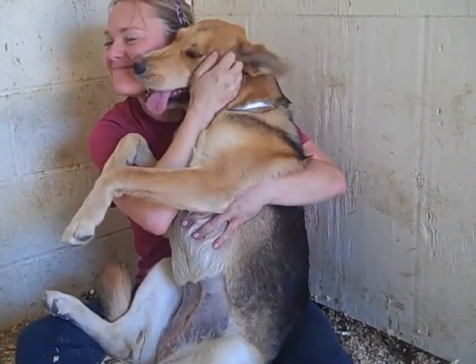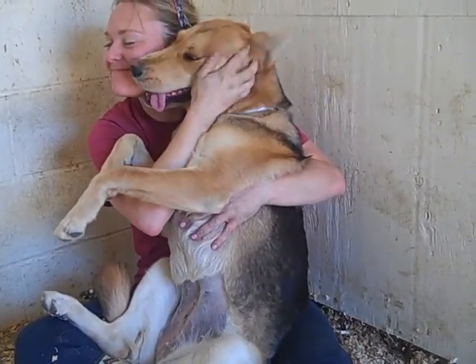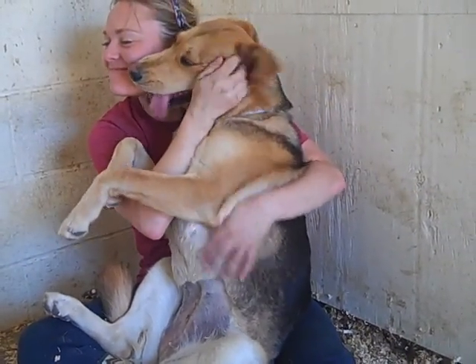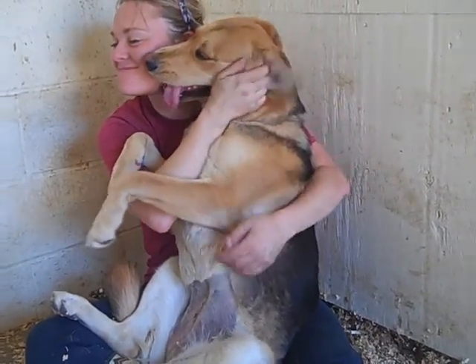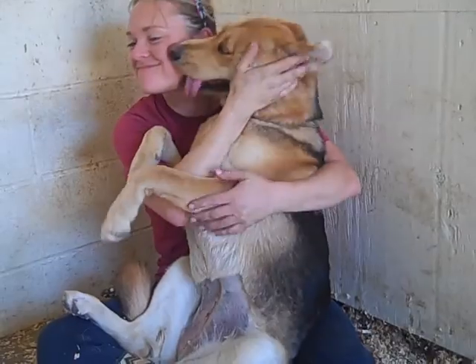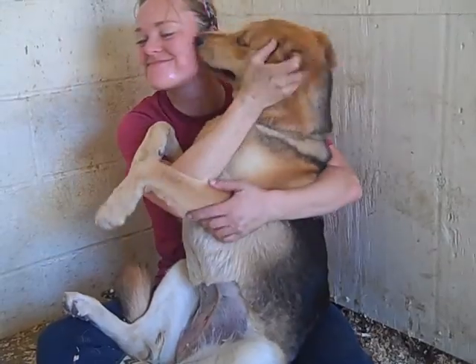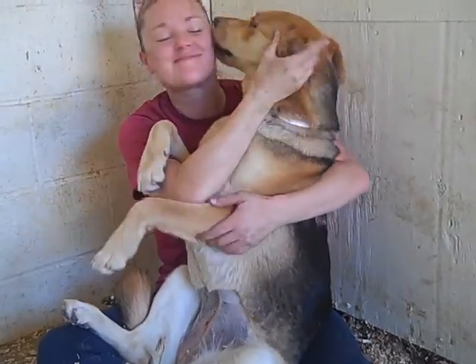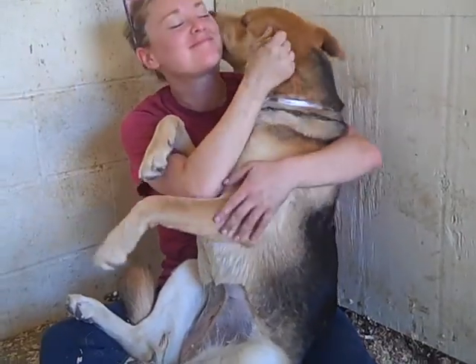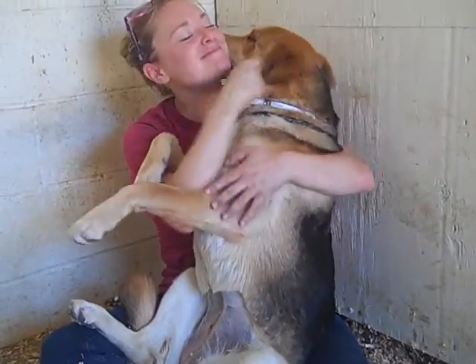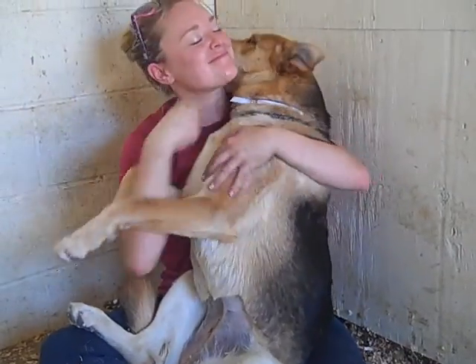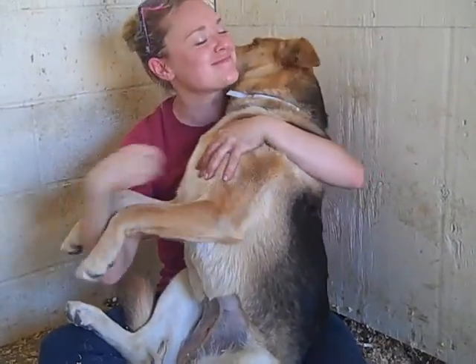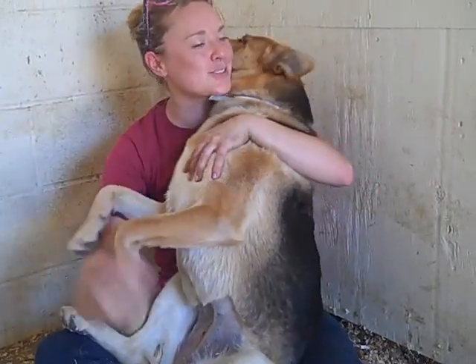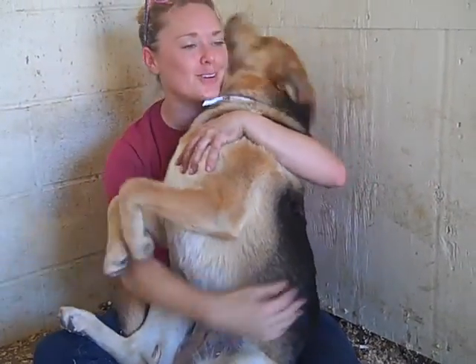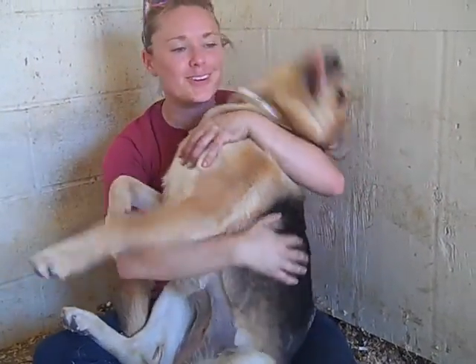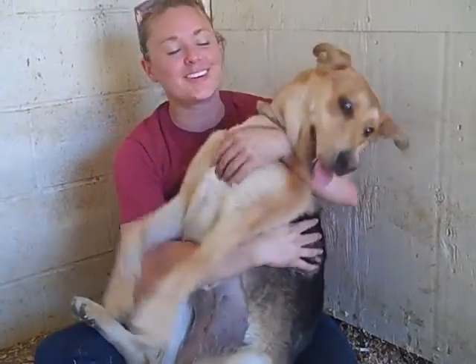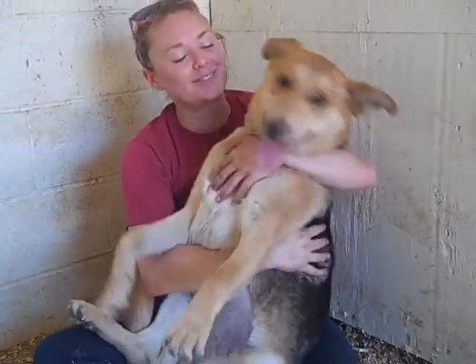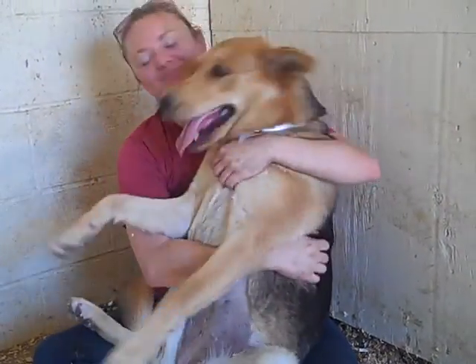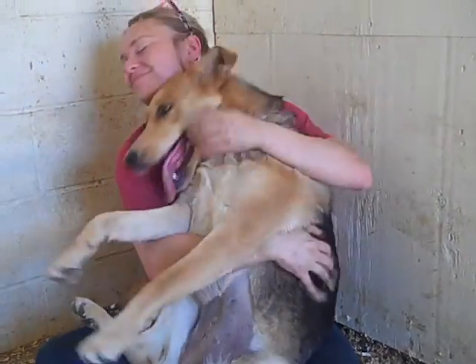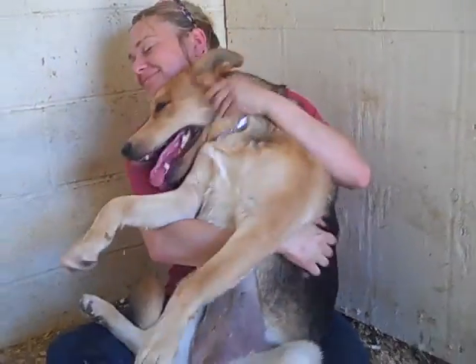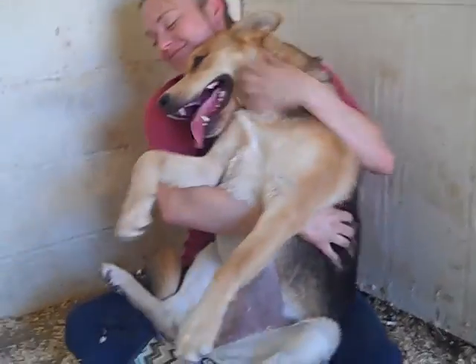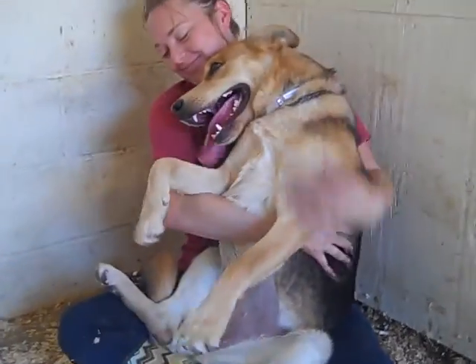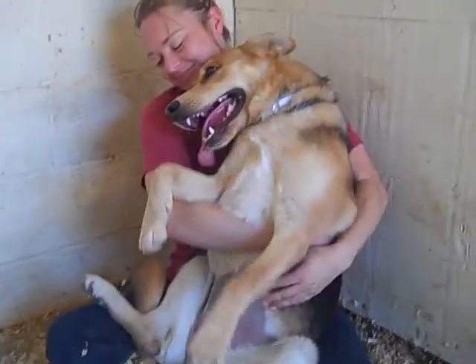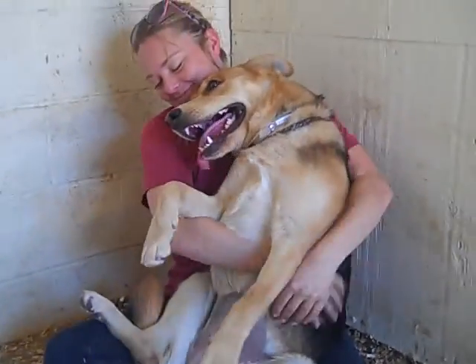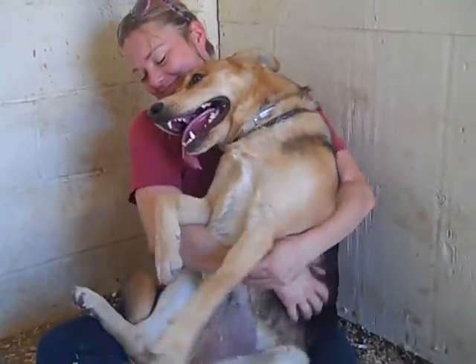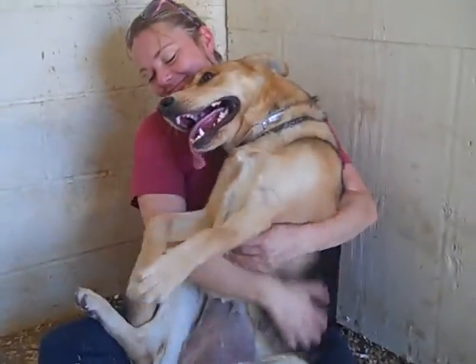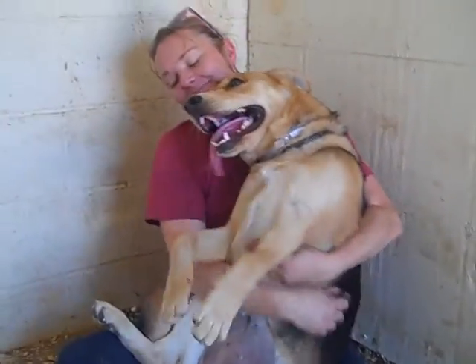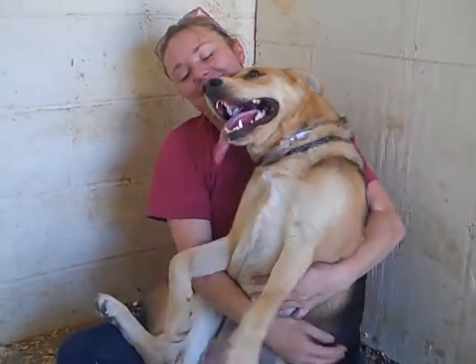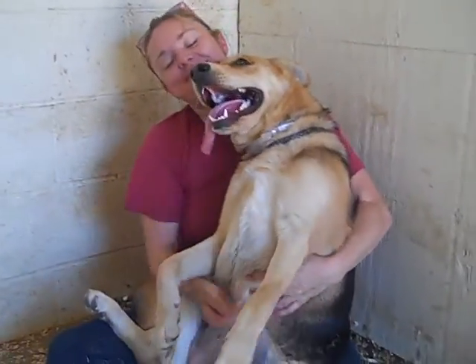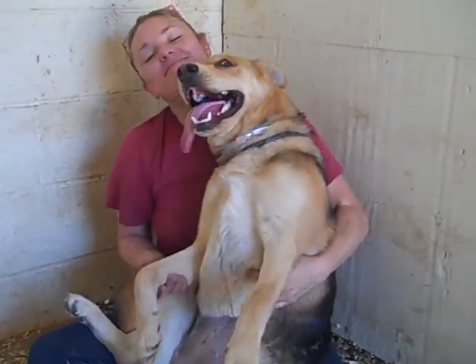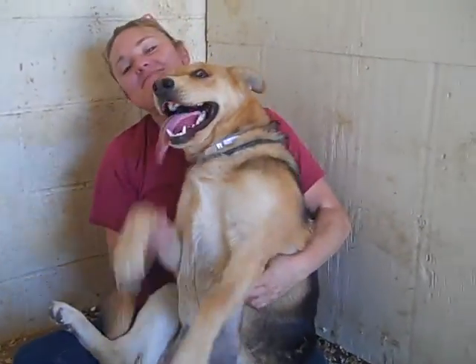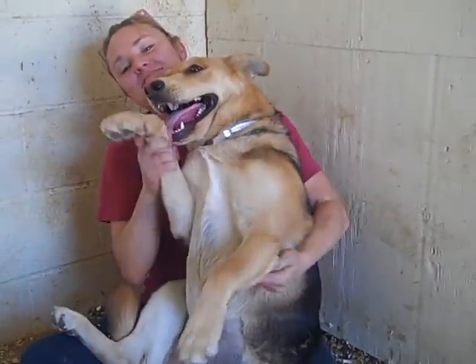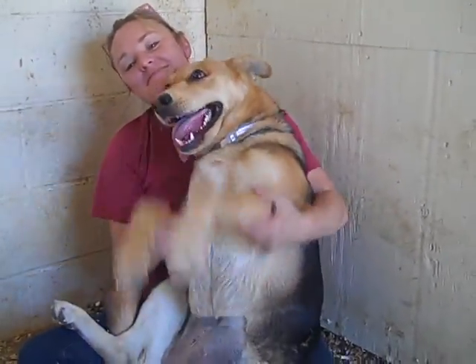Lola is an 8-month-old spayed female German Shepherd mix. We think maybe there's a splash of something else in there, maybe some kind of collie.